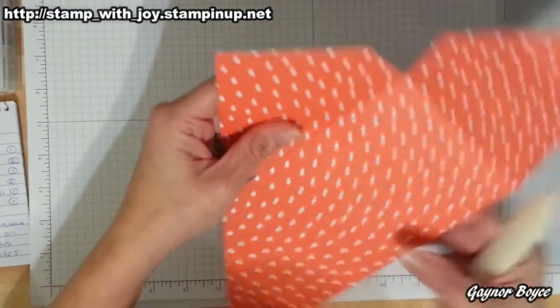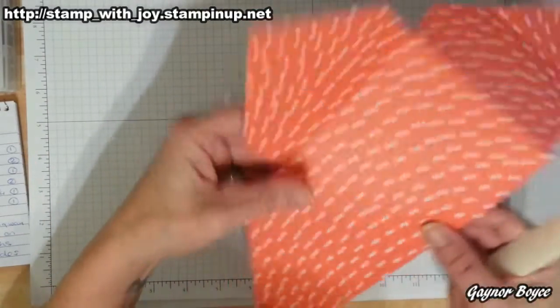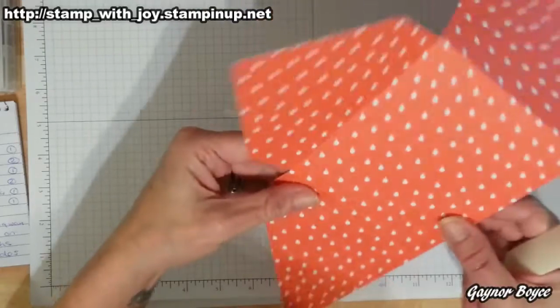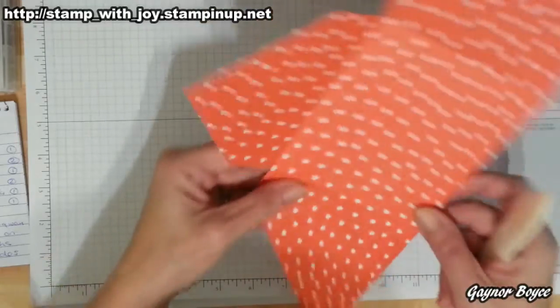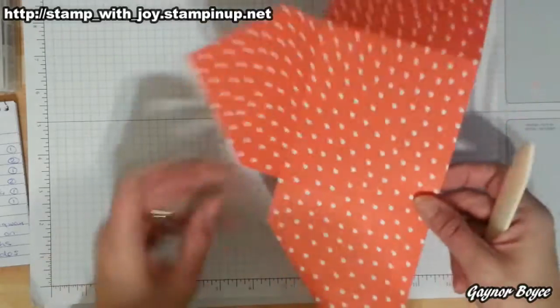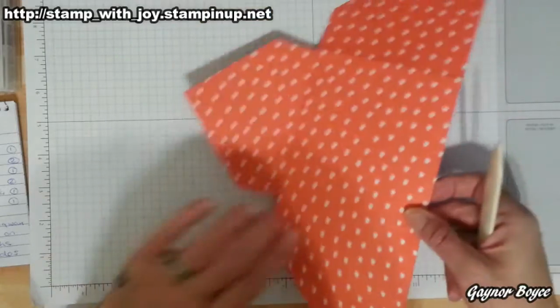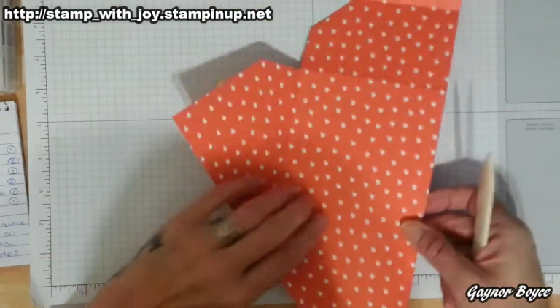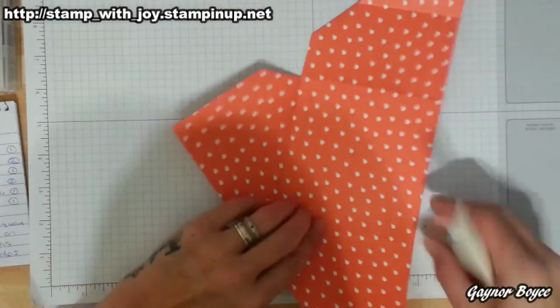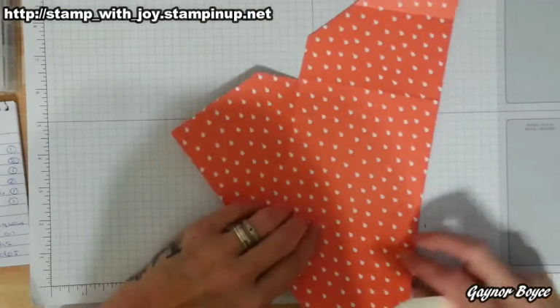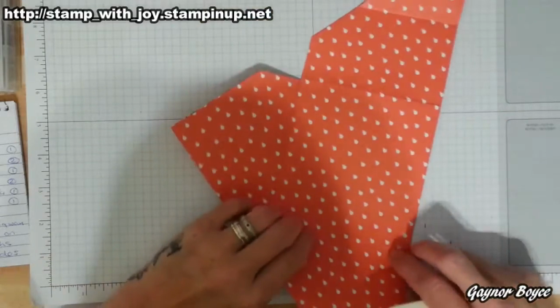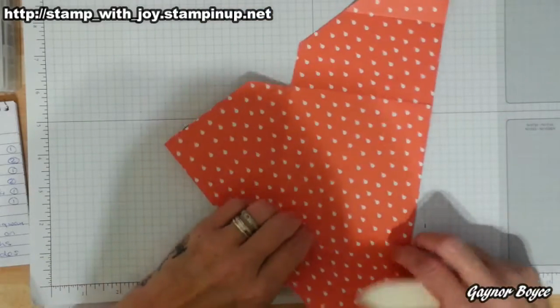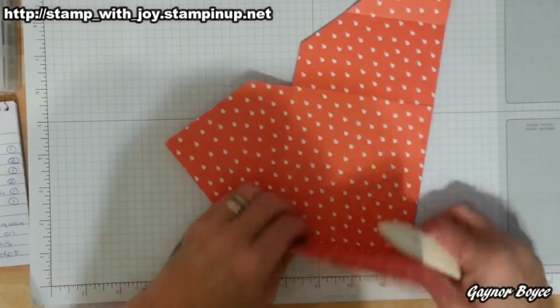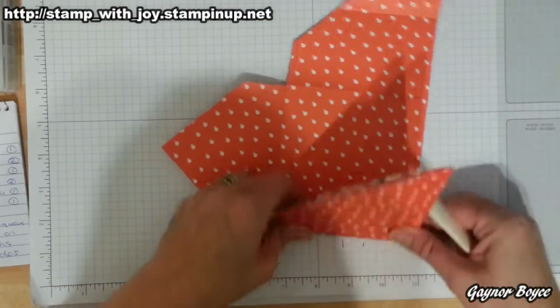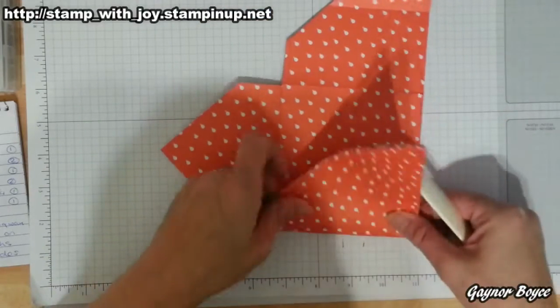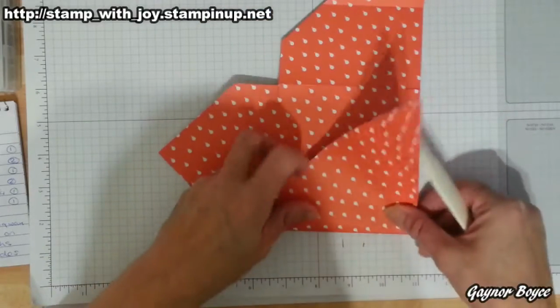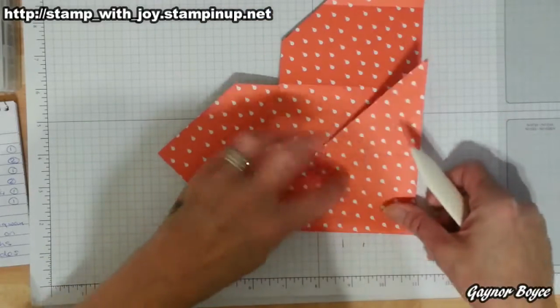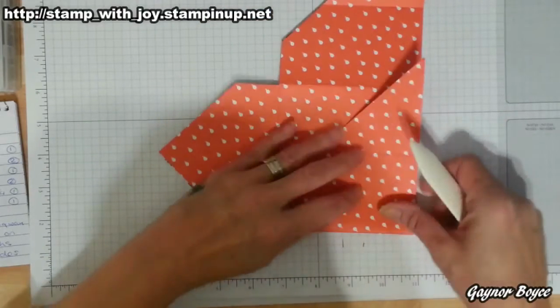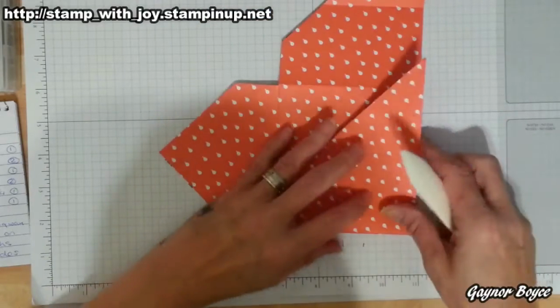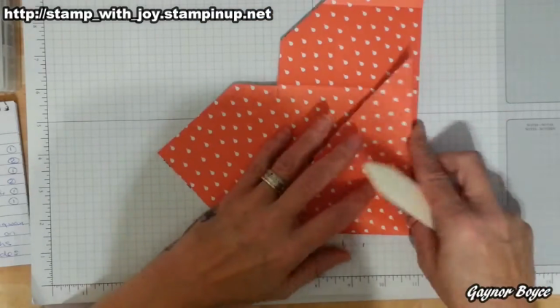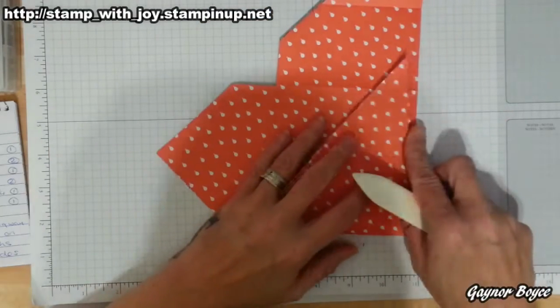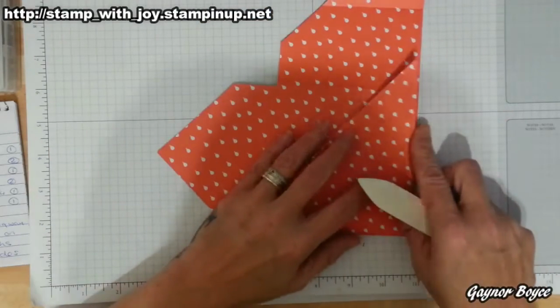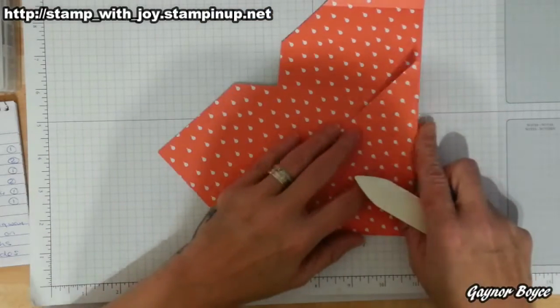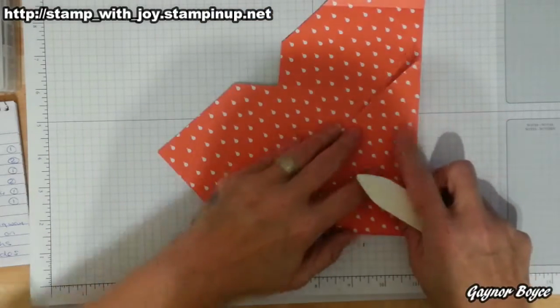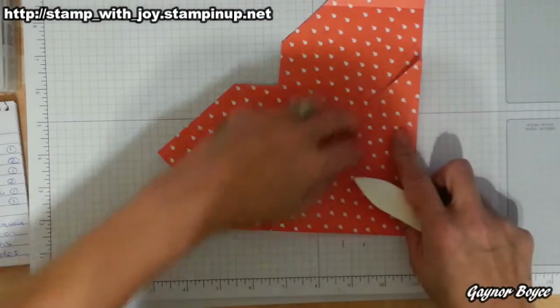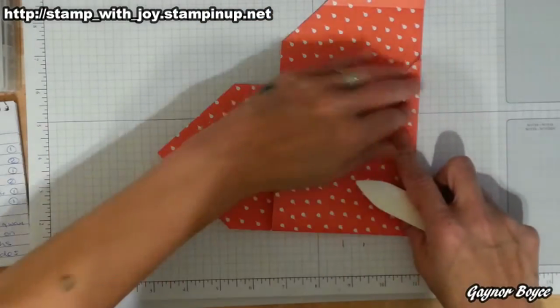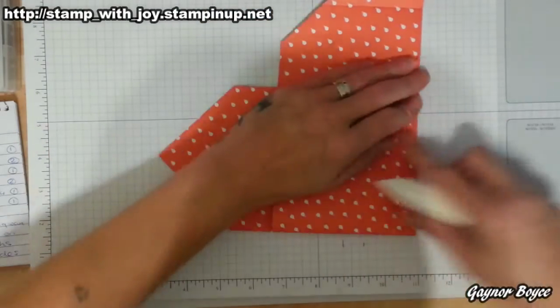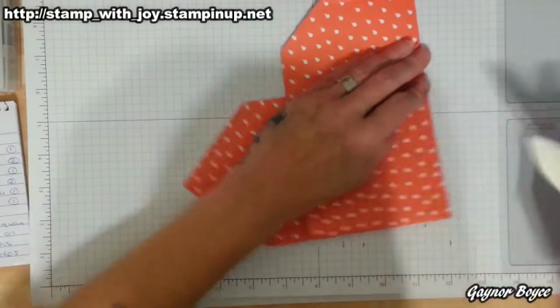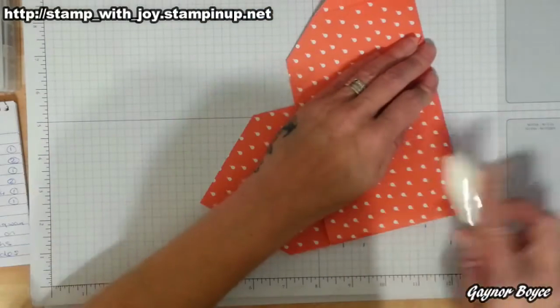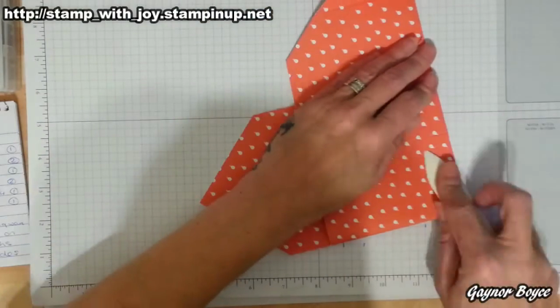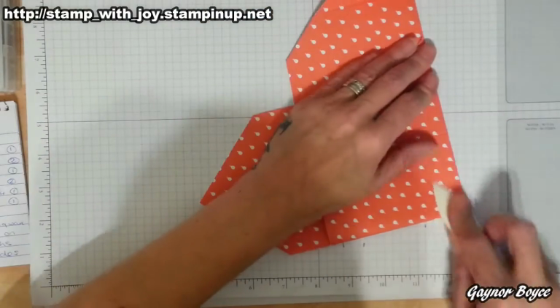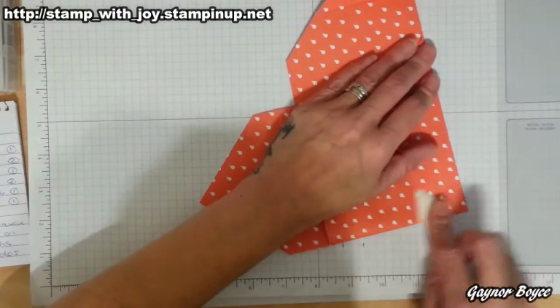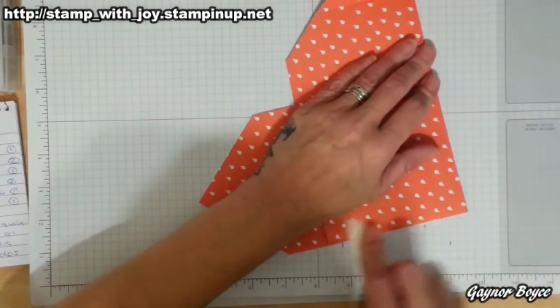I think that's all the cutting we're going to be doing, so I'm going to carry on burnishing my score lines. I've done that side — I need to do it right there.